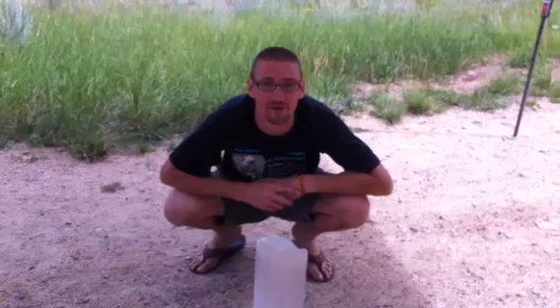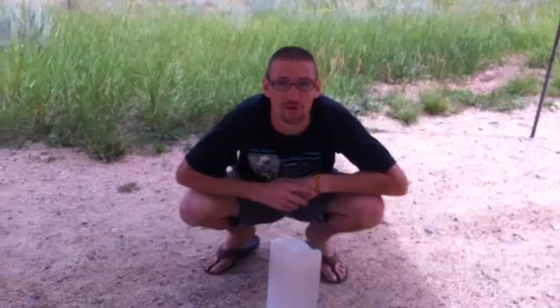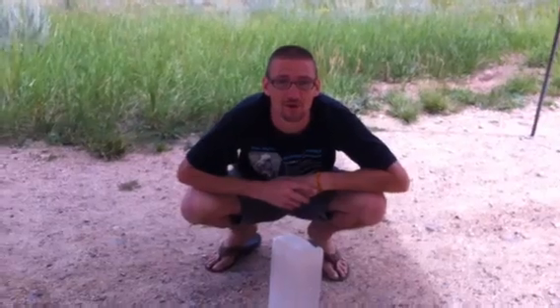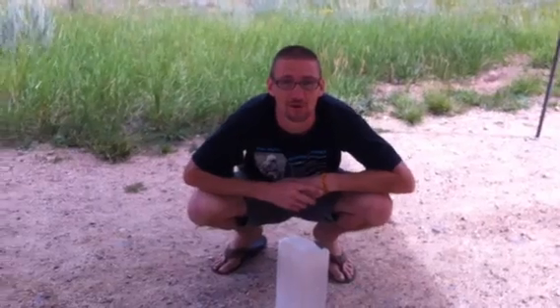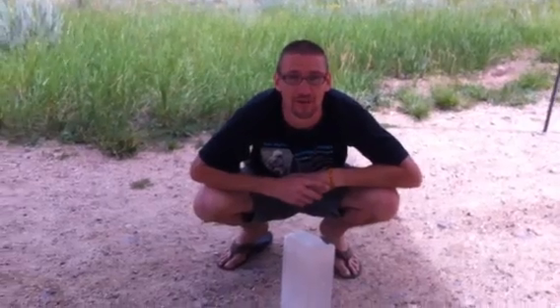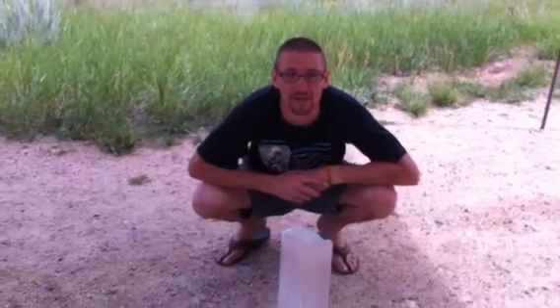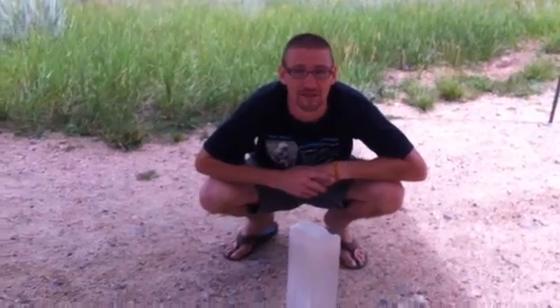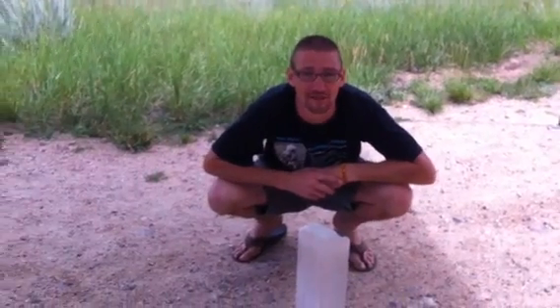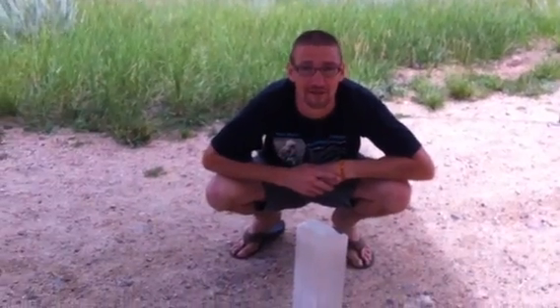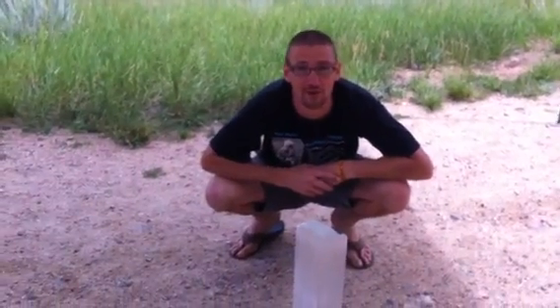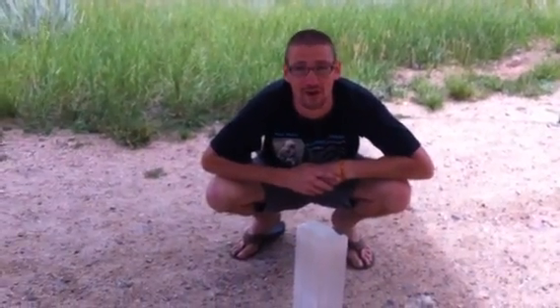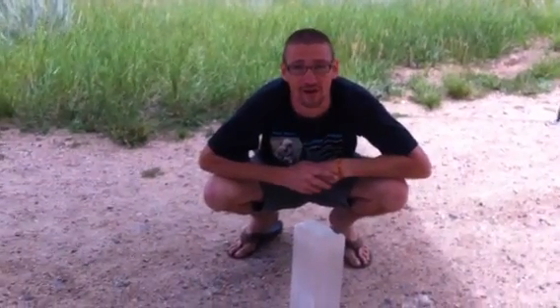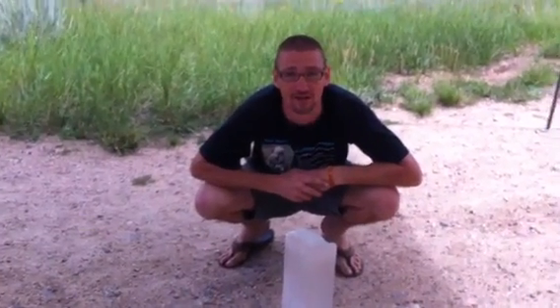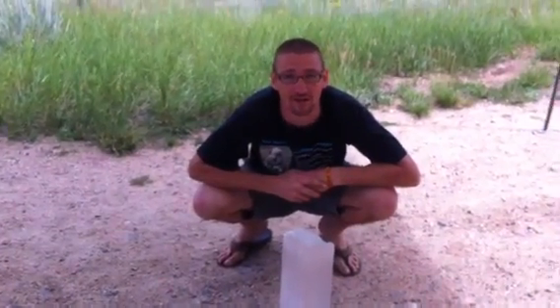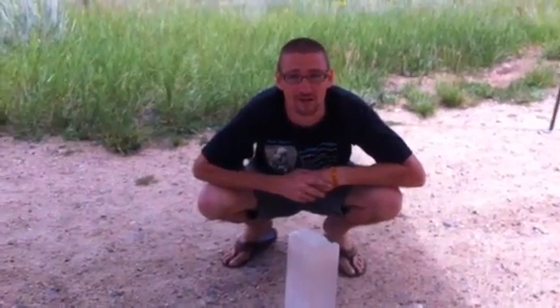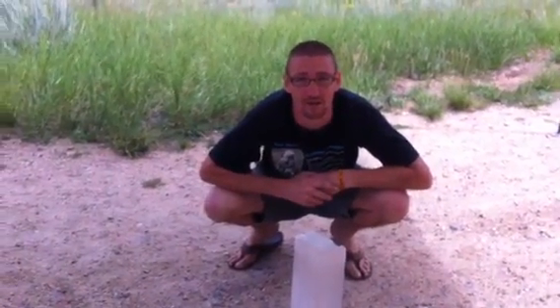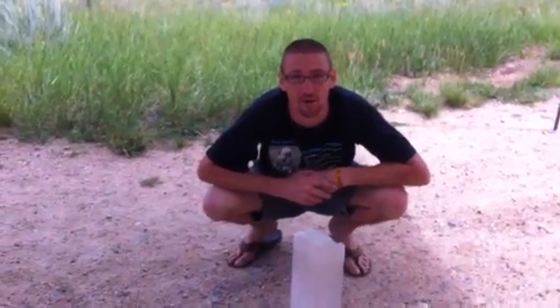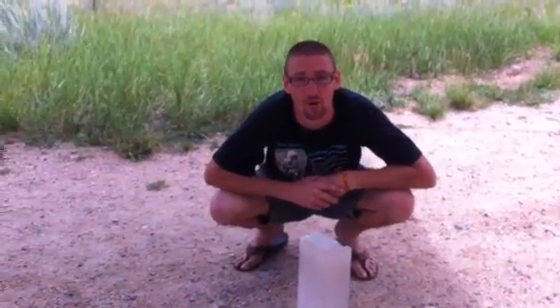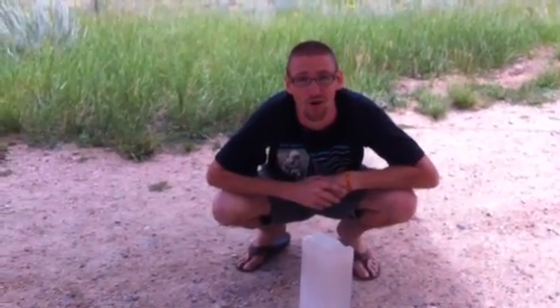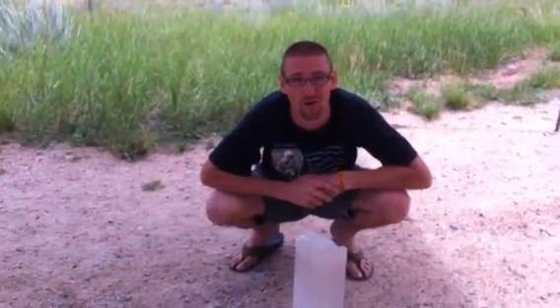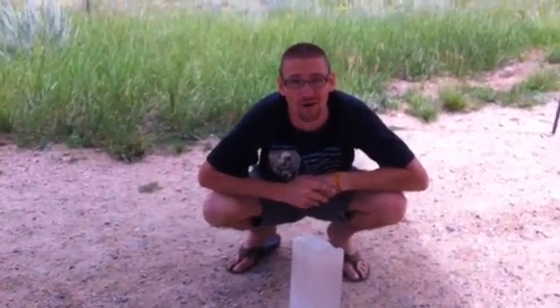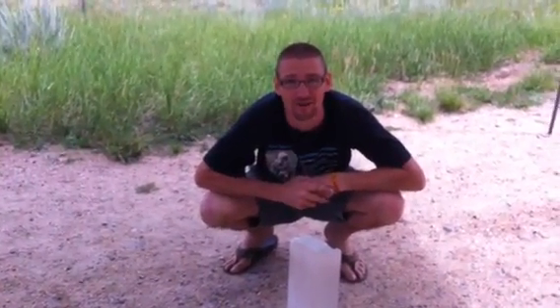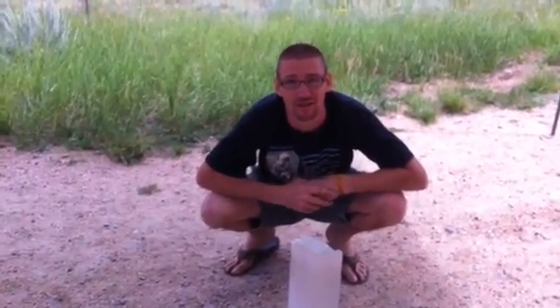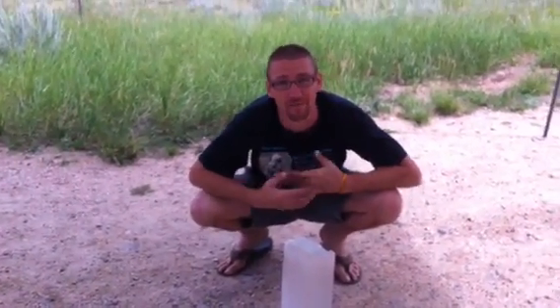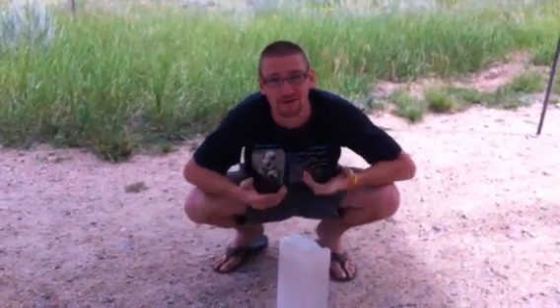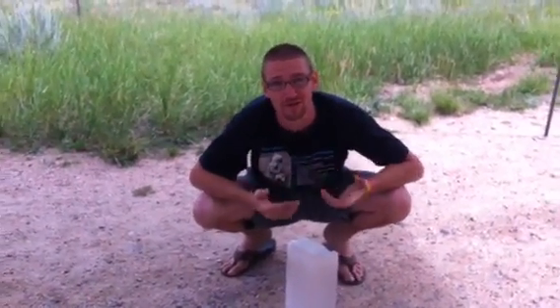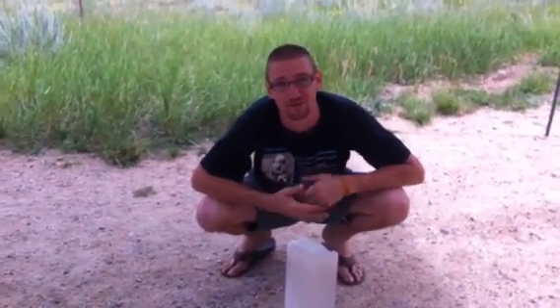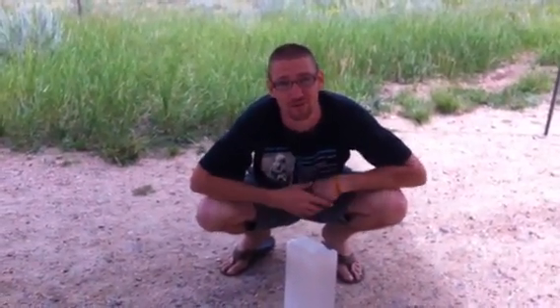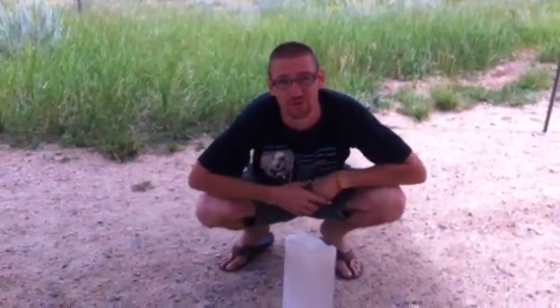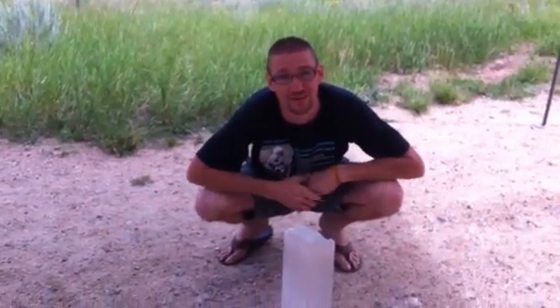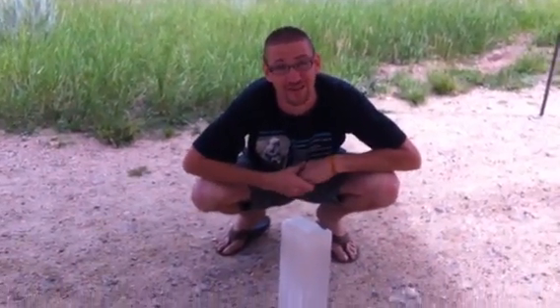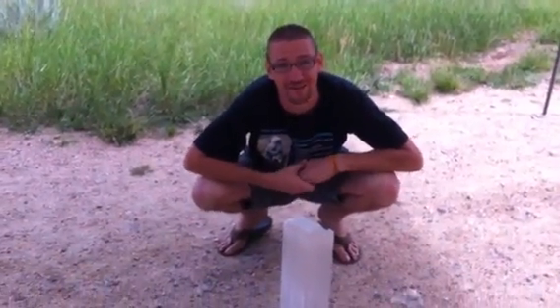Hey folks, Orgonite Austin — or Orgon Austin, I'm not sure — but we'll find out.